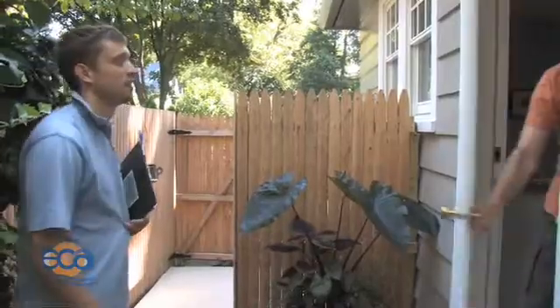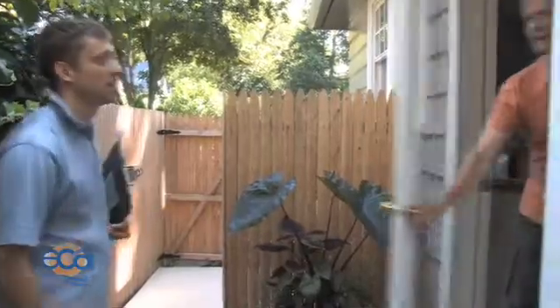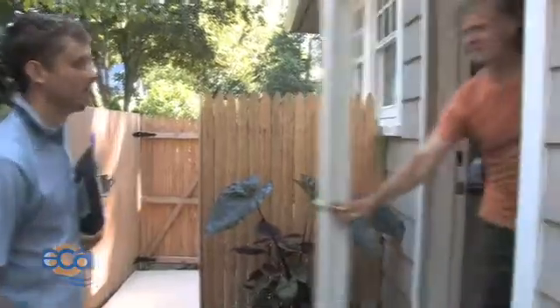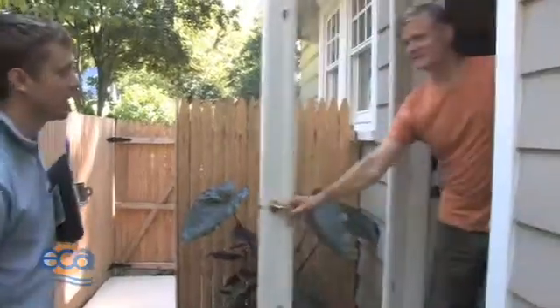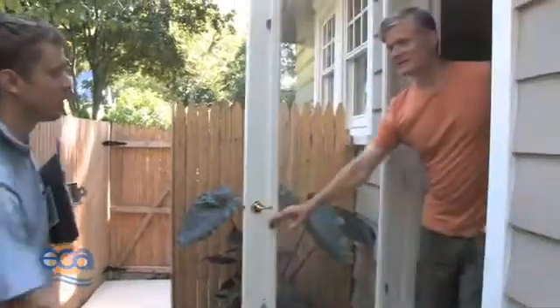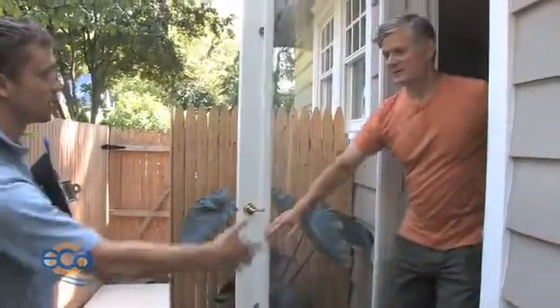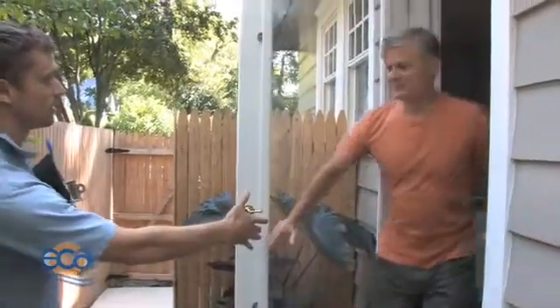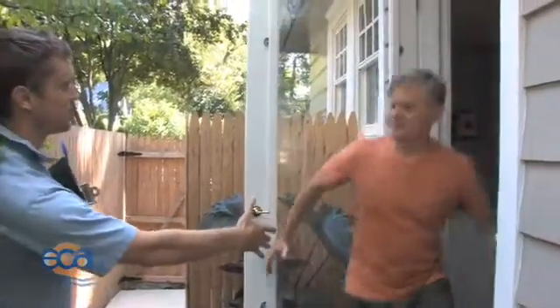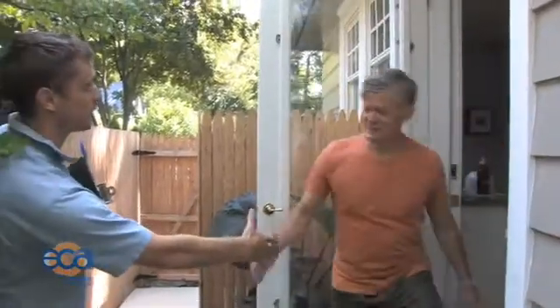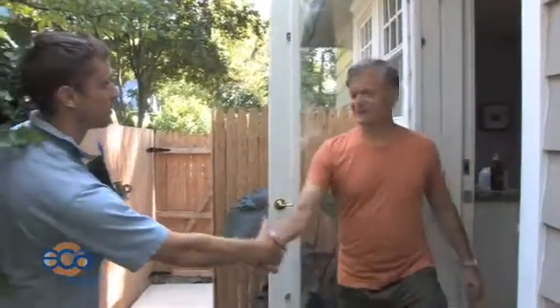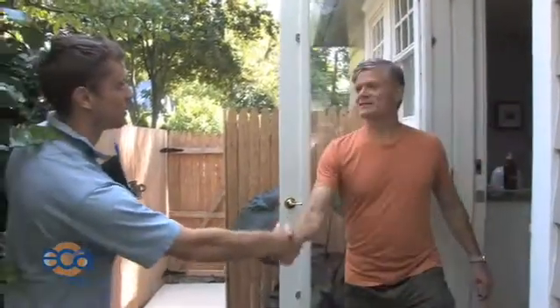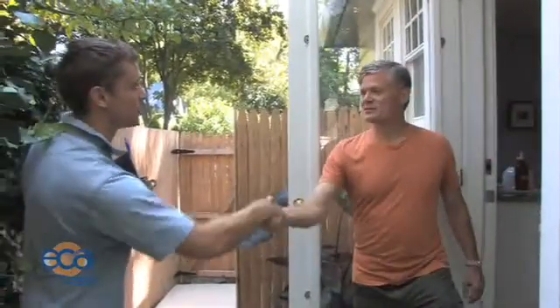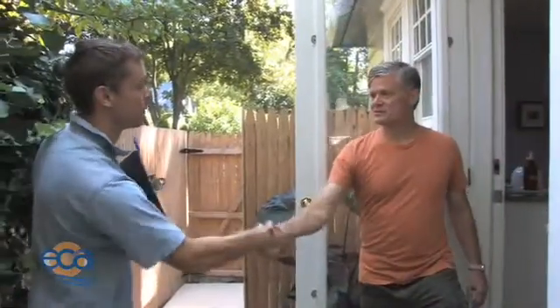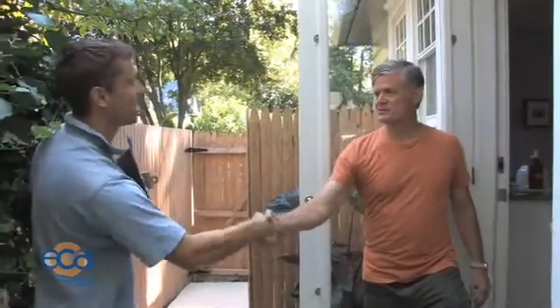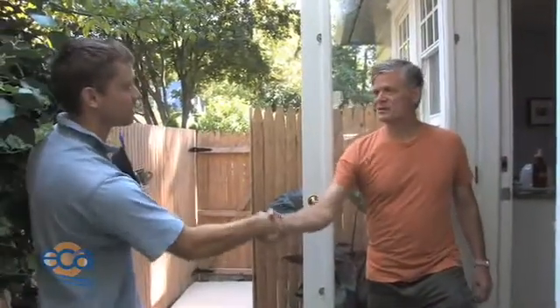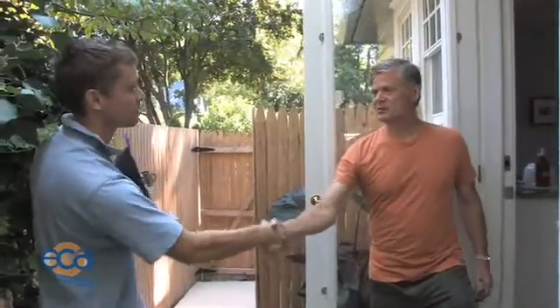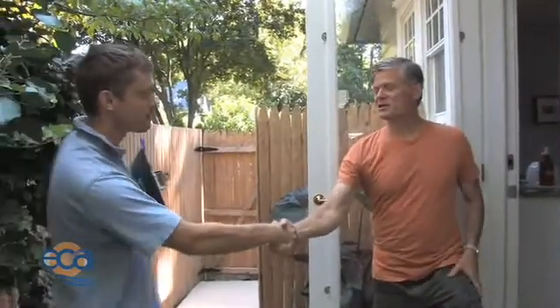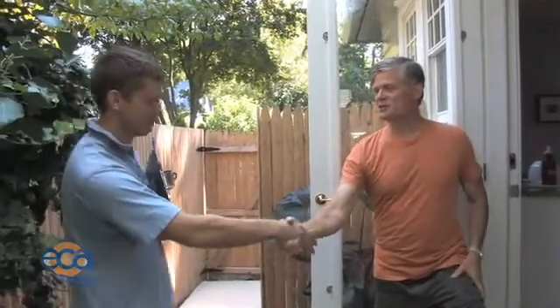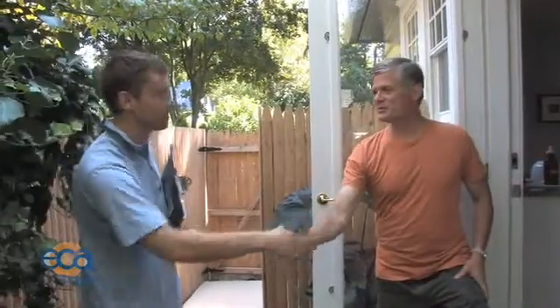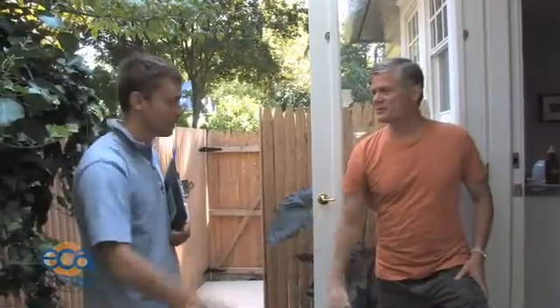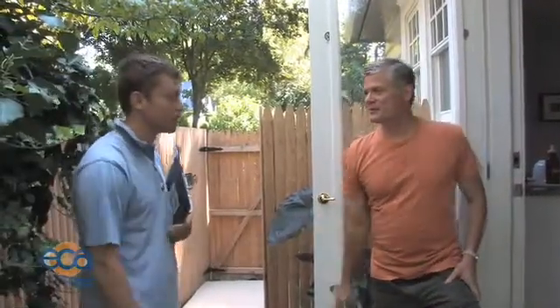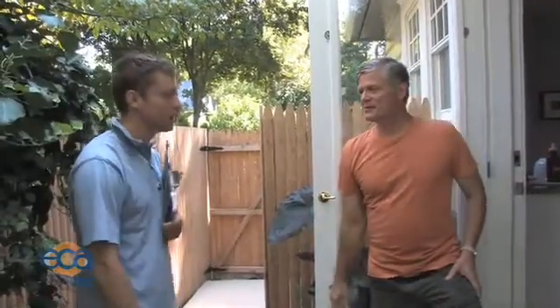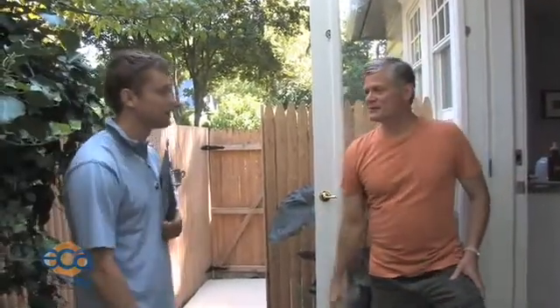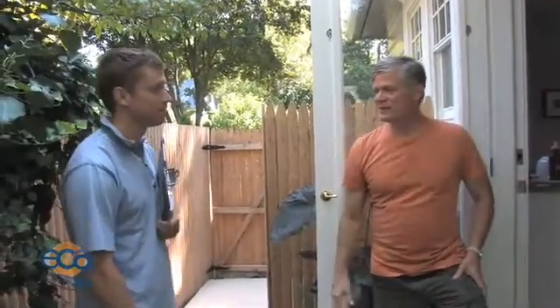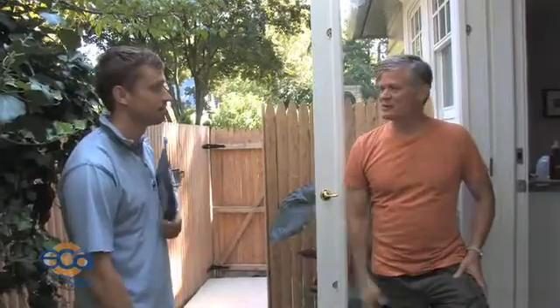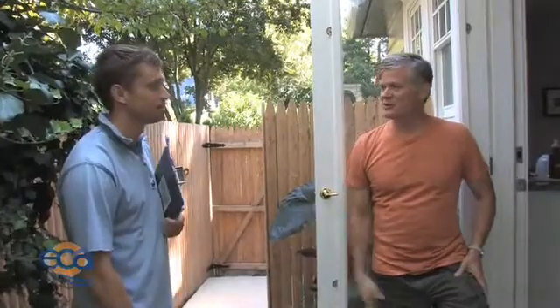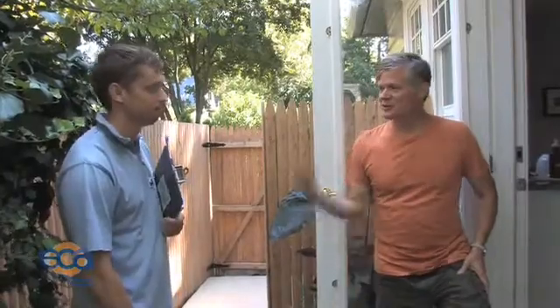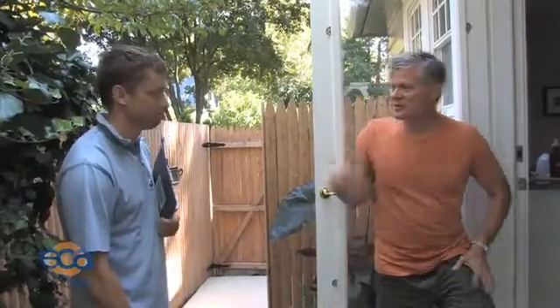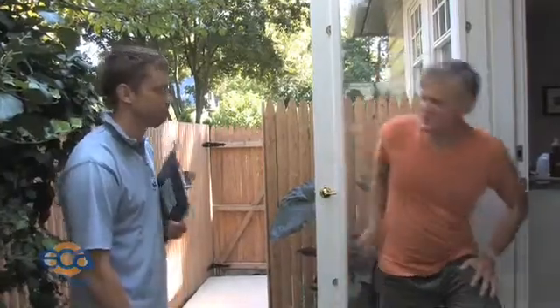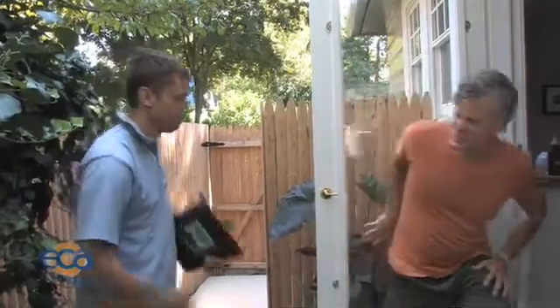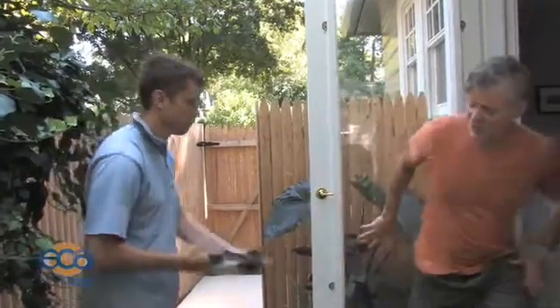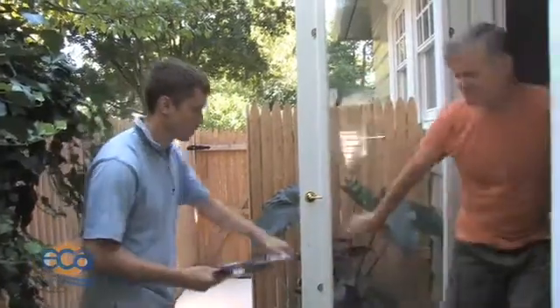Hi. Hey, how are you? I'm Chris. I'm here to do your building analysis. Chris, I'm Jeff. Pleased to meet you. Glad you're here. Come on in. Let's get started. Sure.